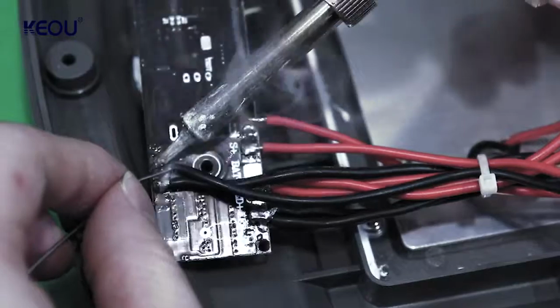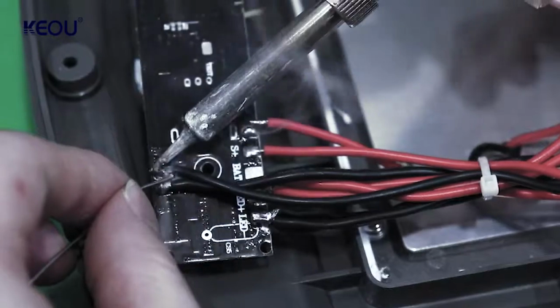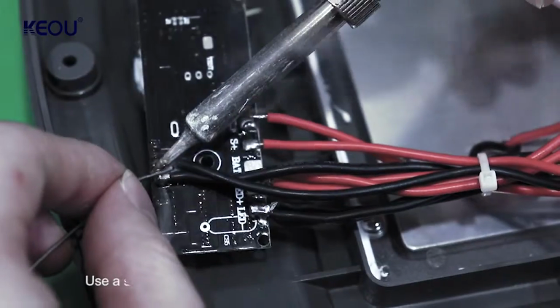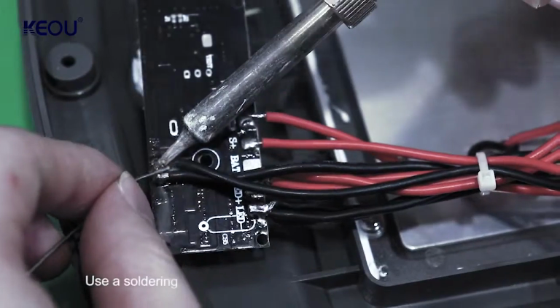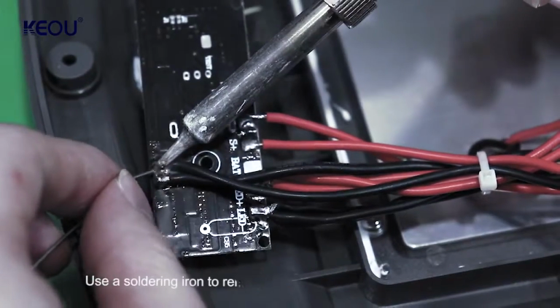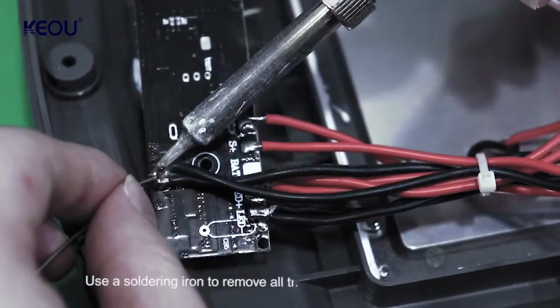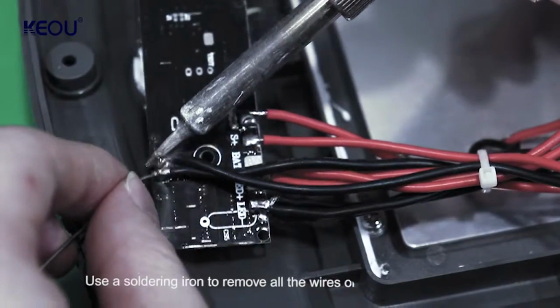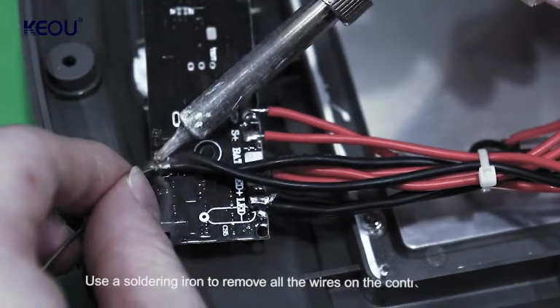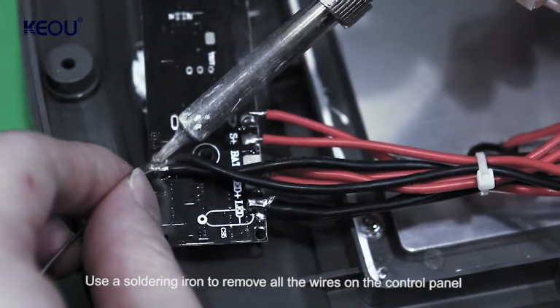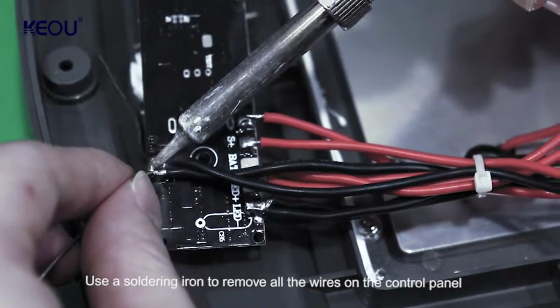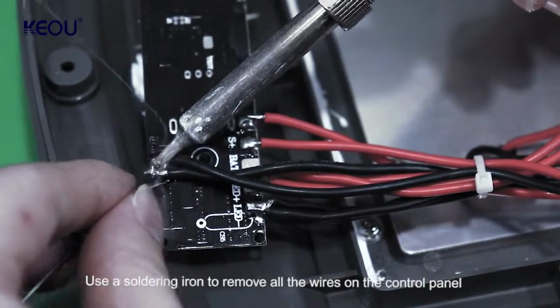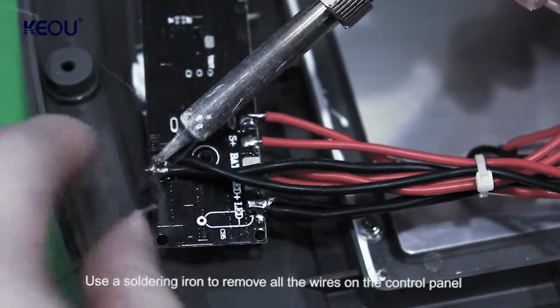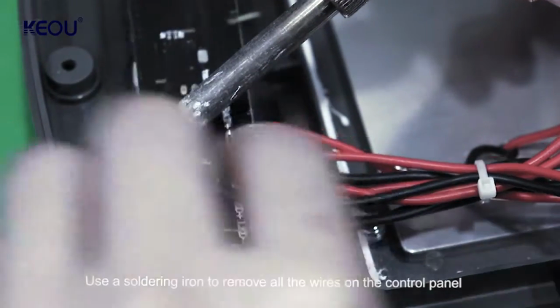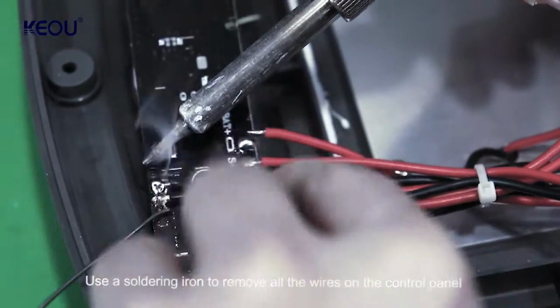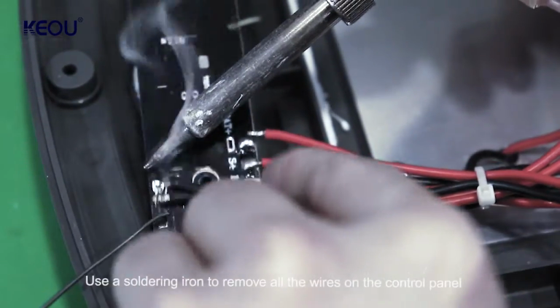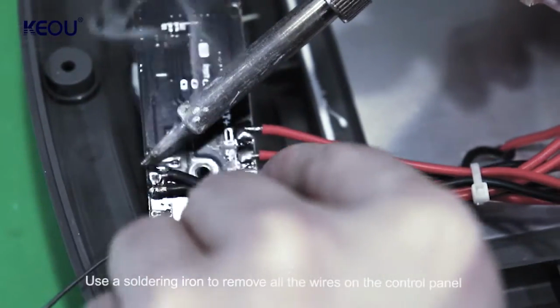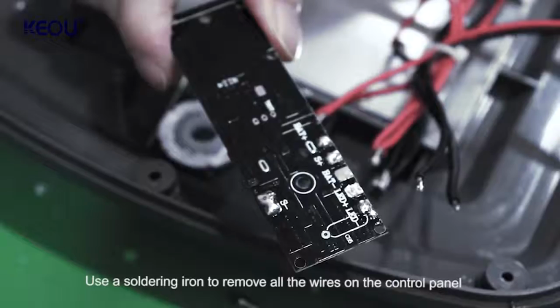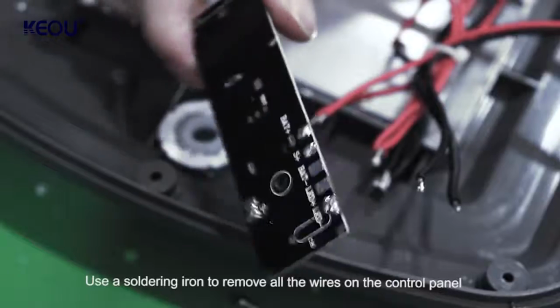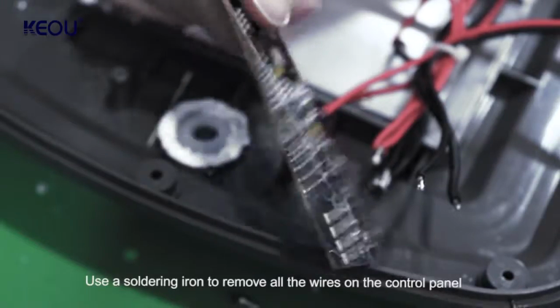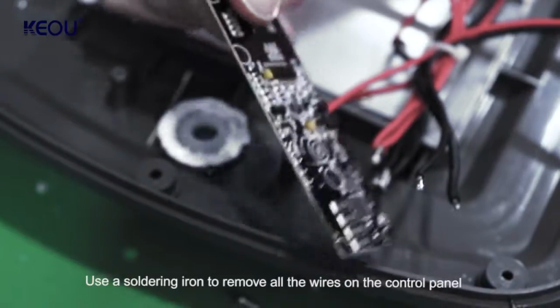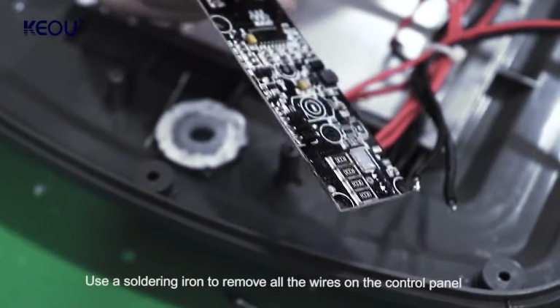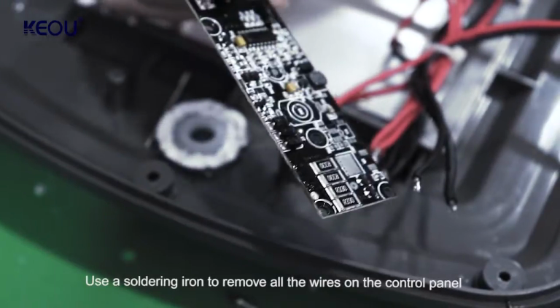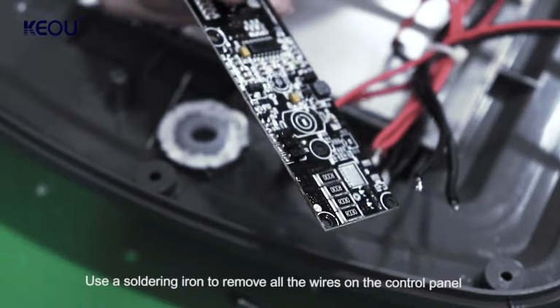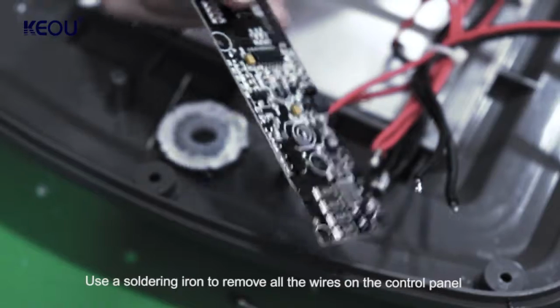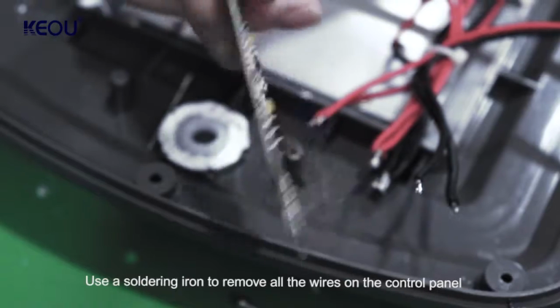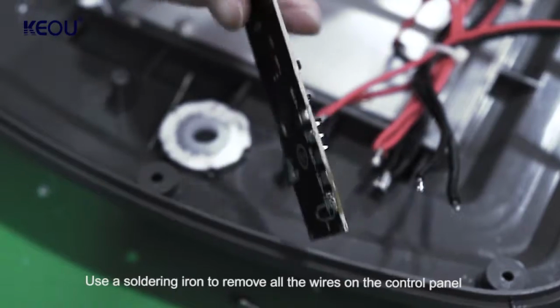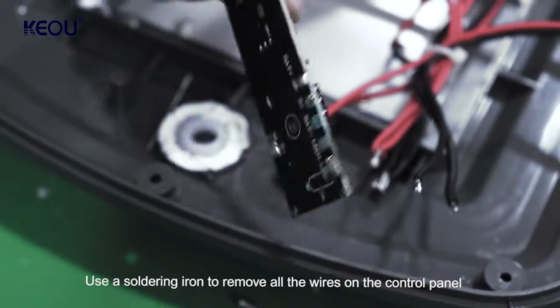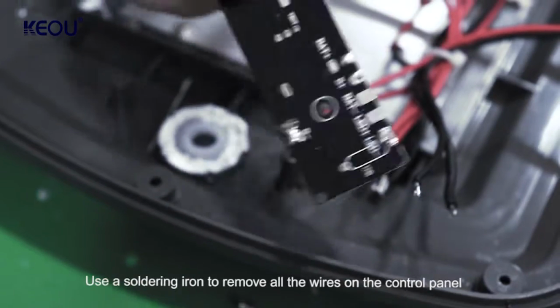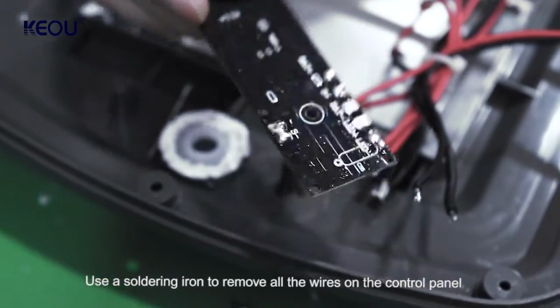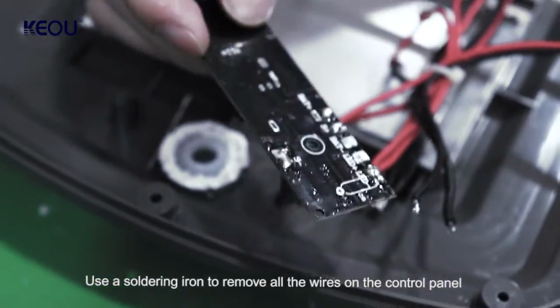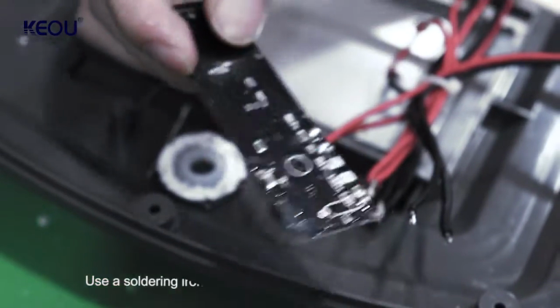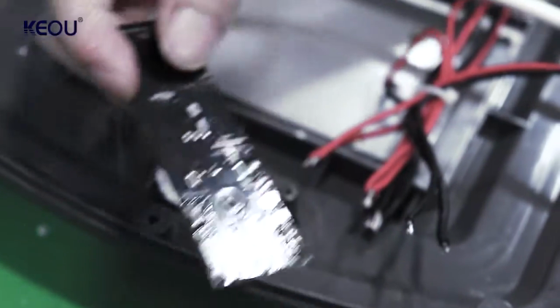Use a soldering iron to remove all the wires on the control panel.